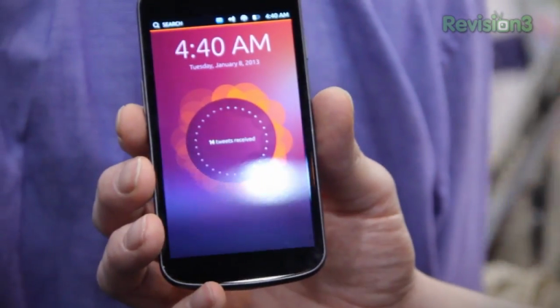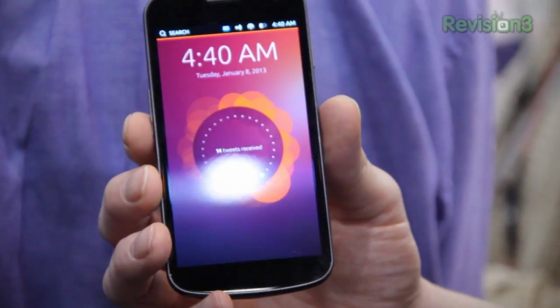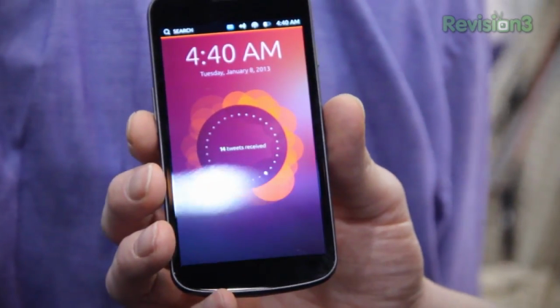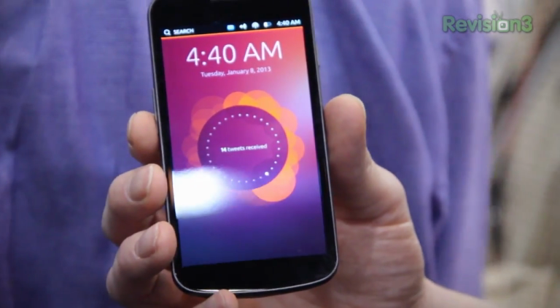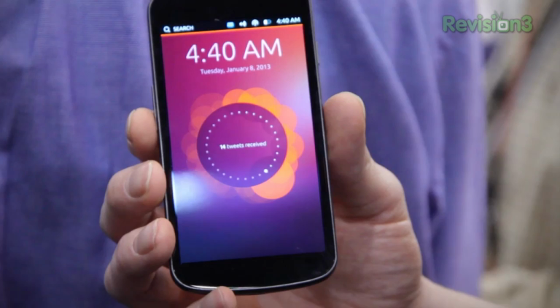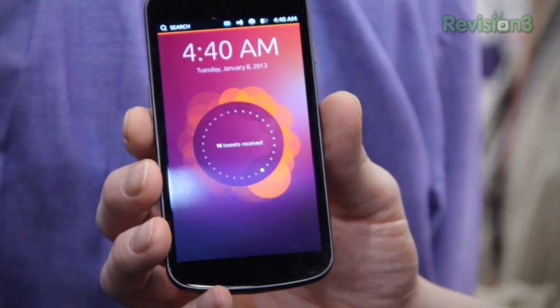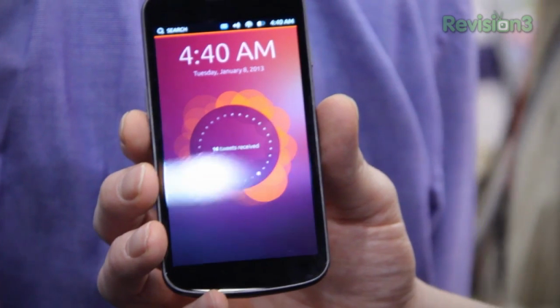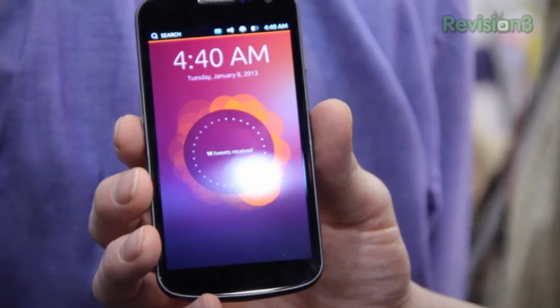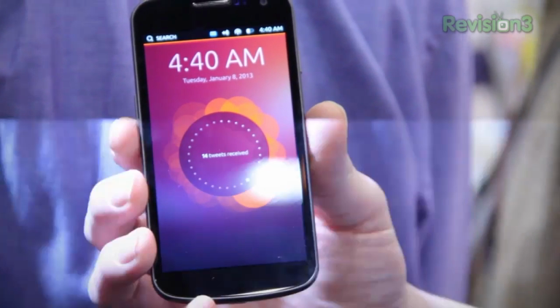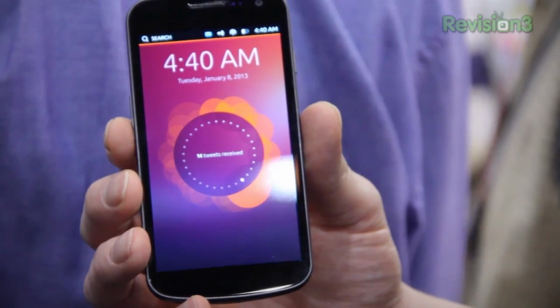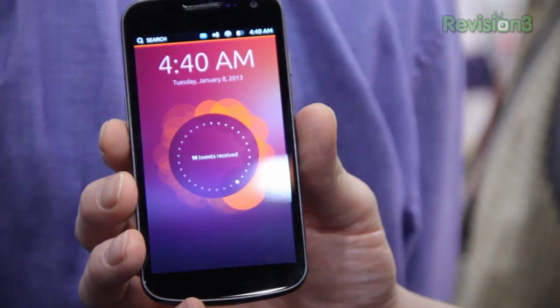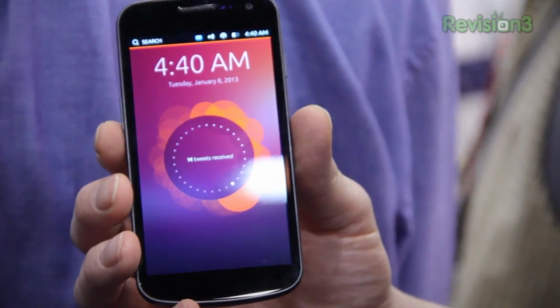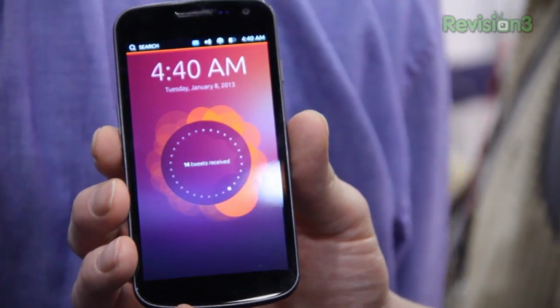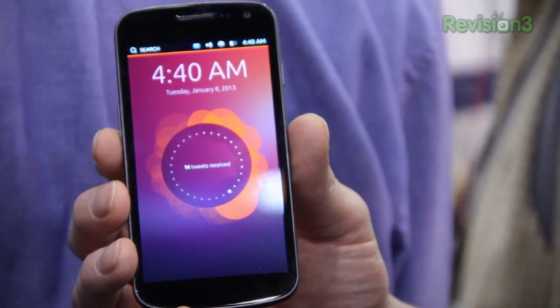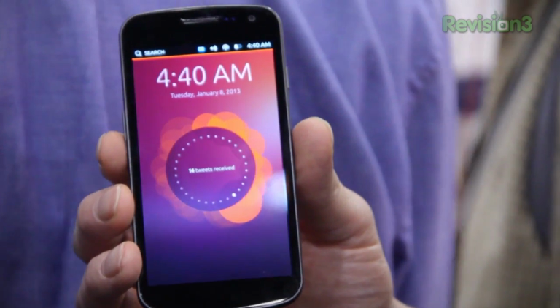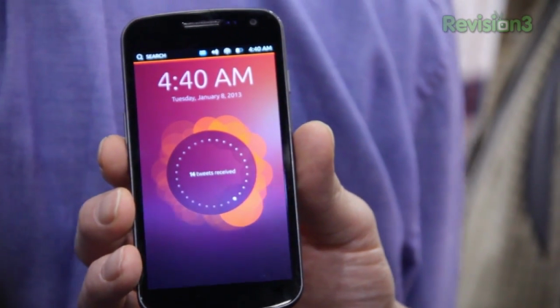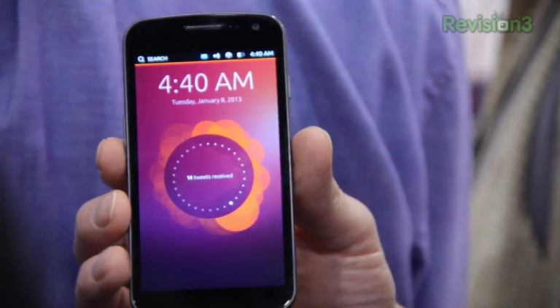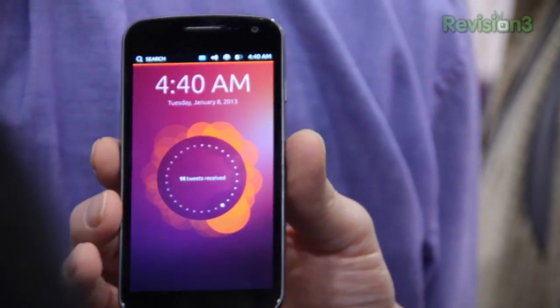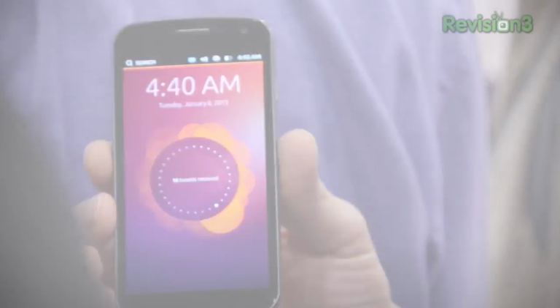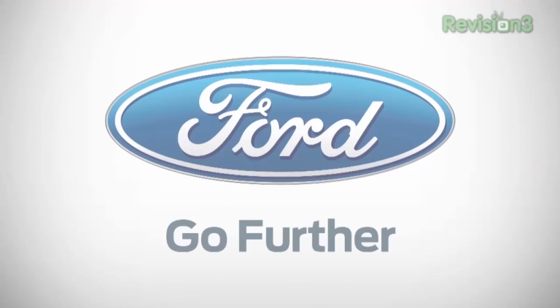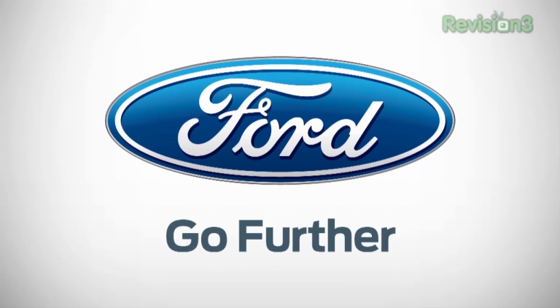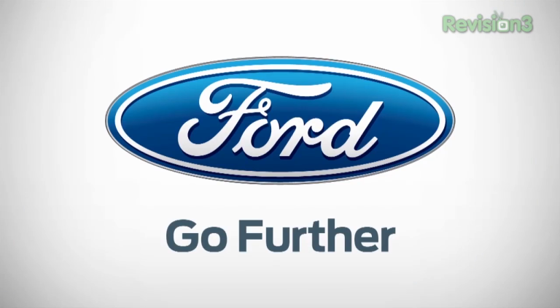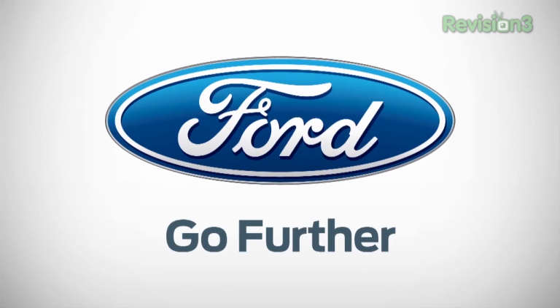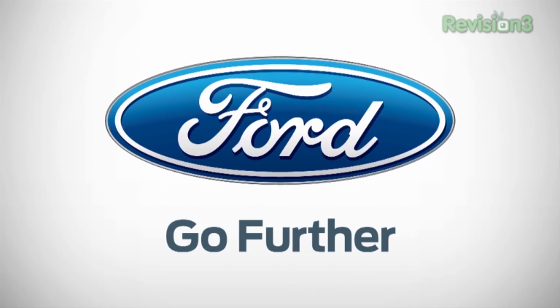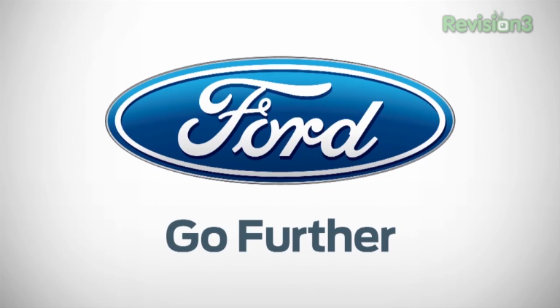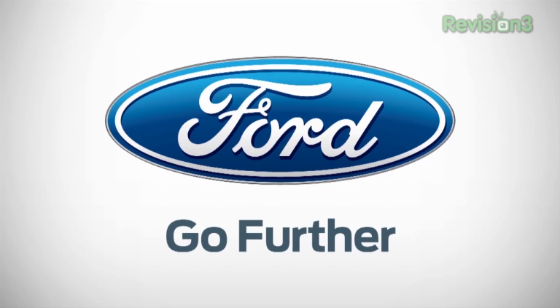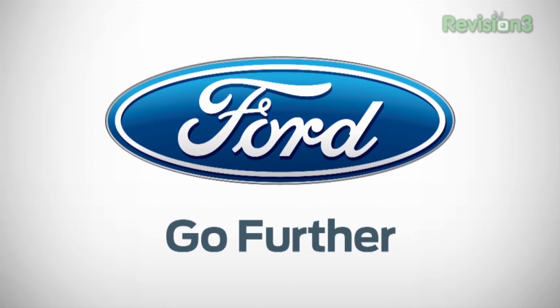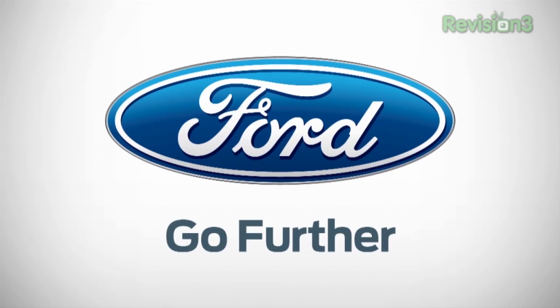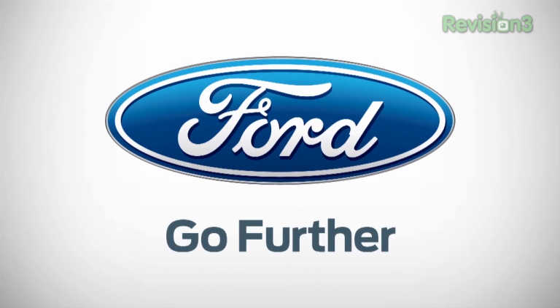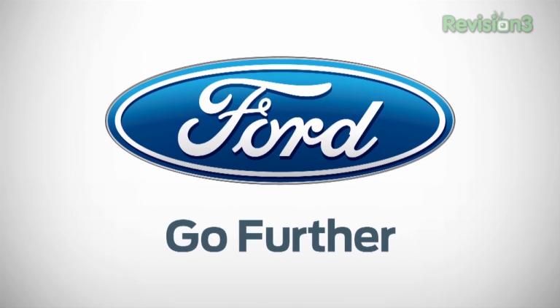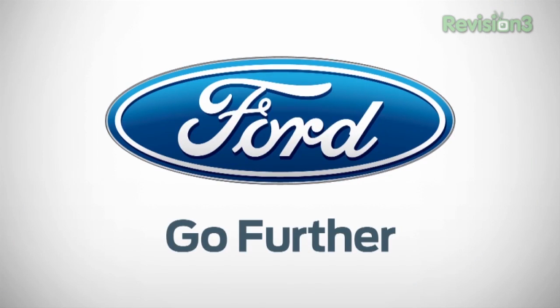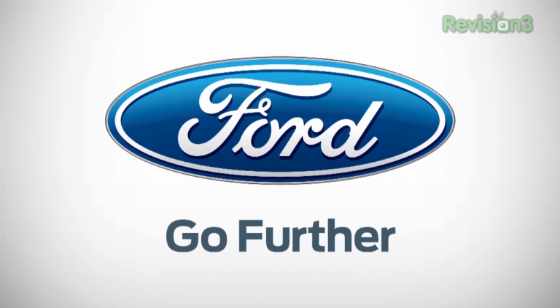If I want to launch an app I can also use the launcher again. That's Ubuntu Phone in a nutshell. Thank you so much — you're welcome. Thanks to Ford for powering our CES coverage.